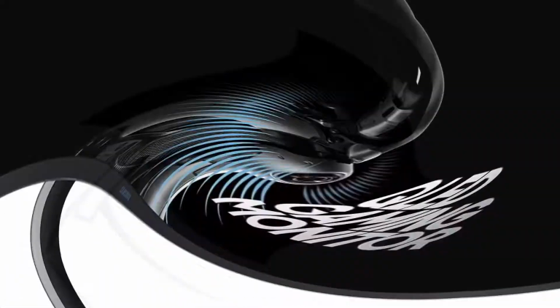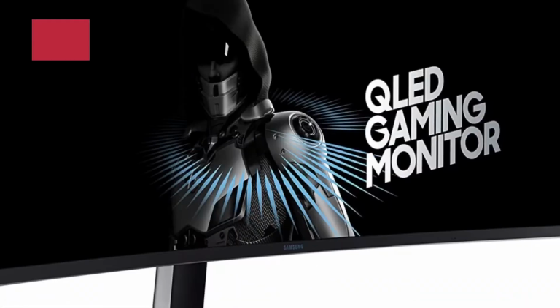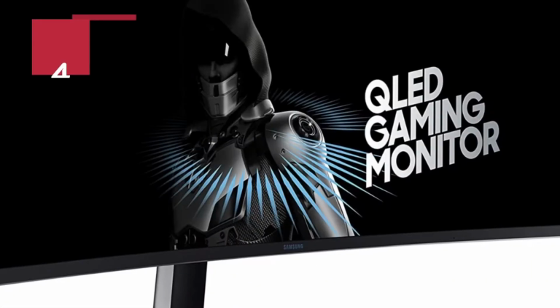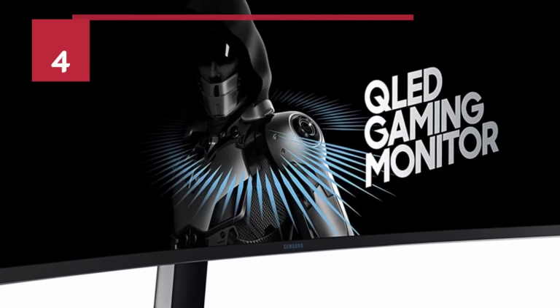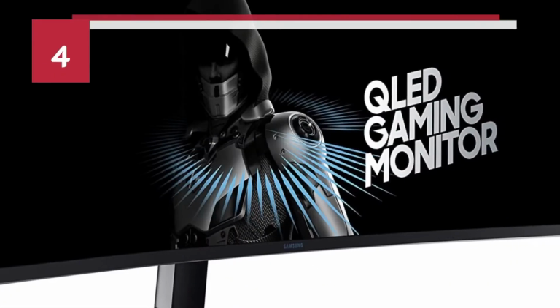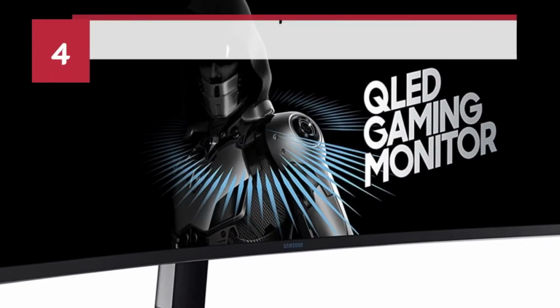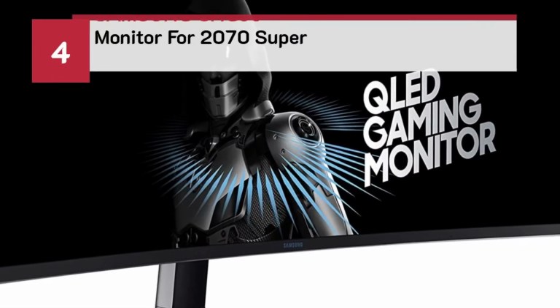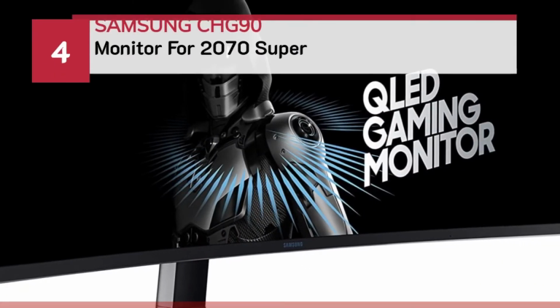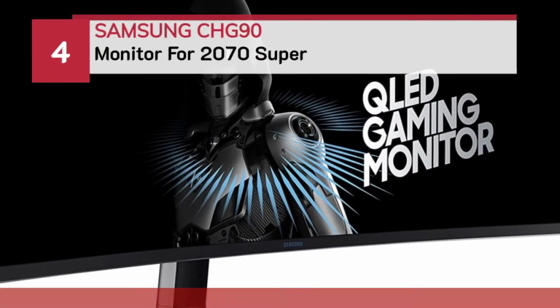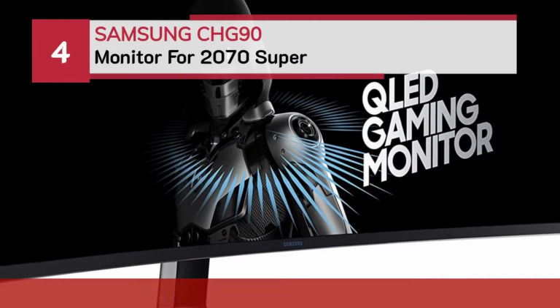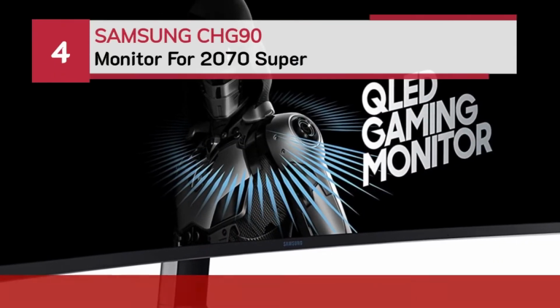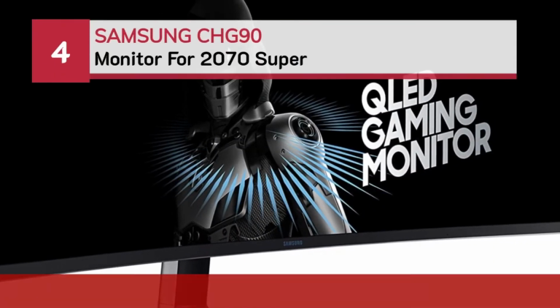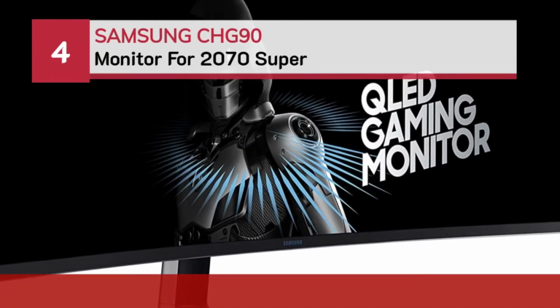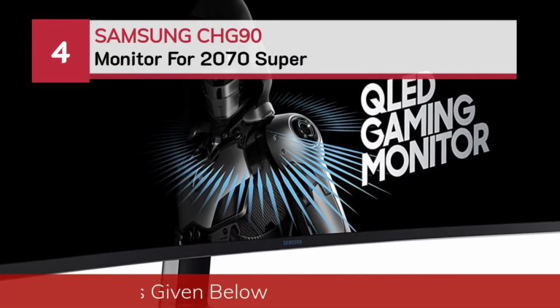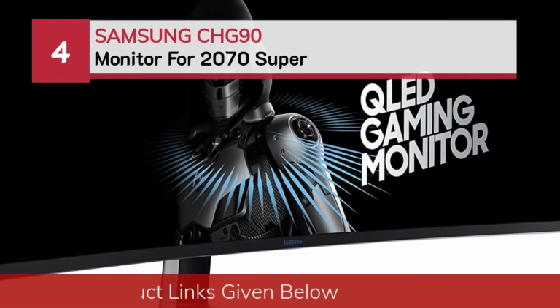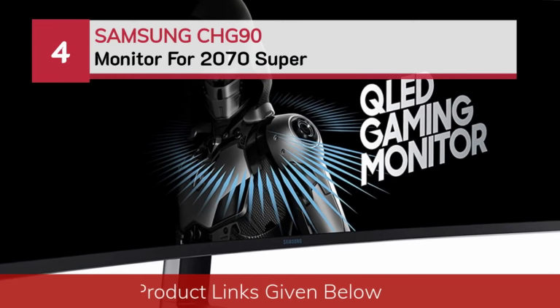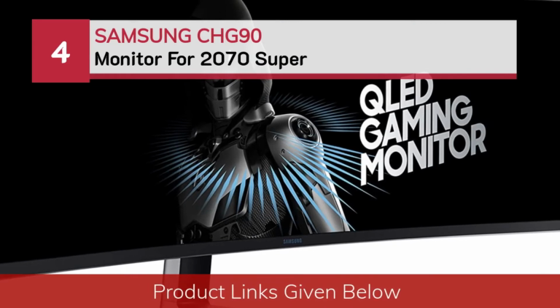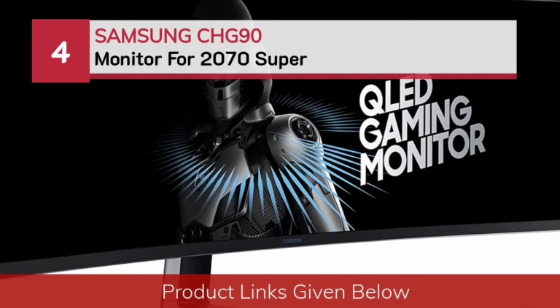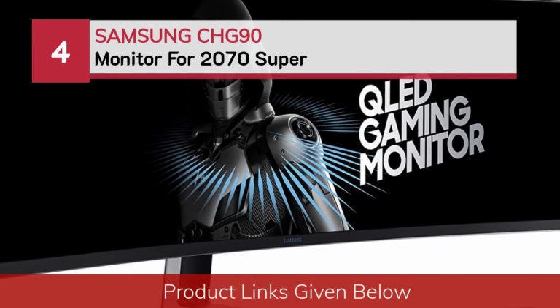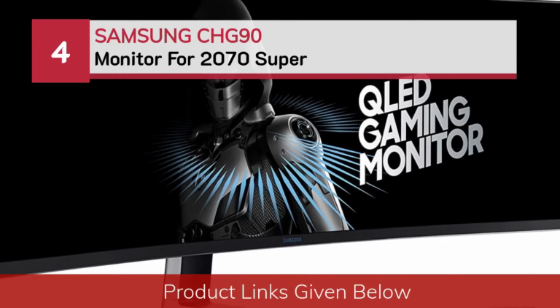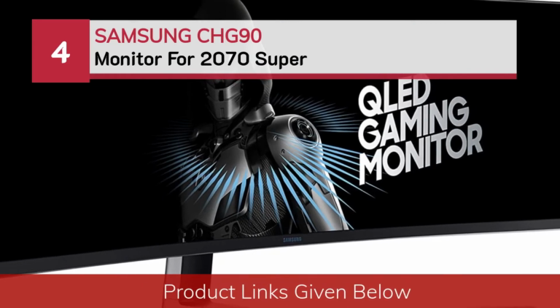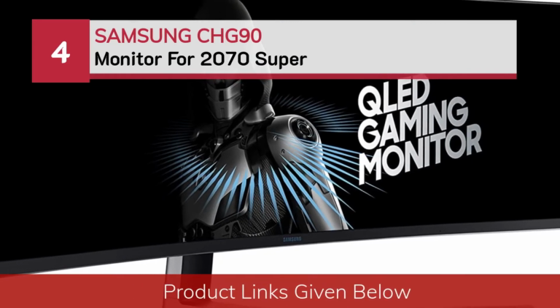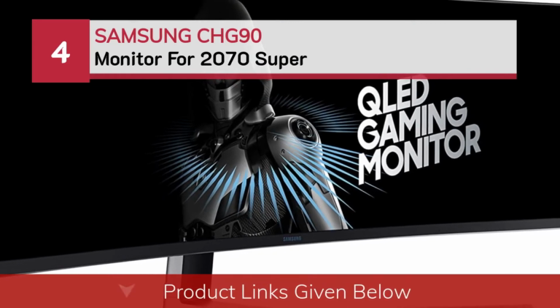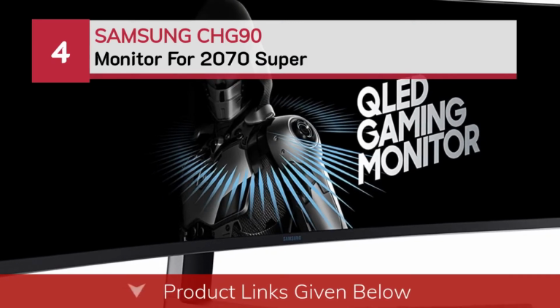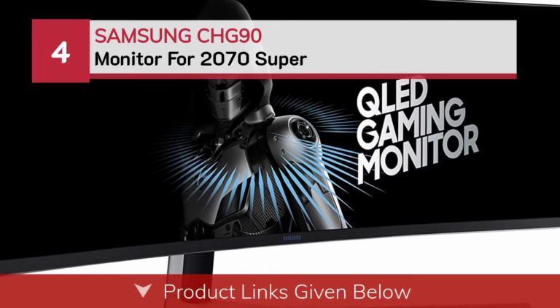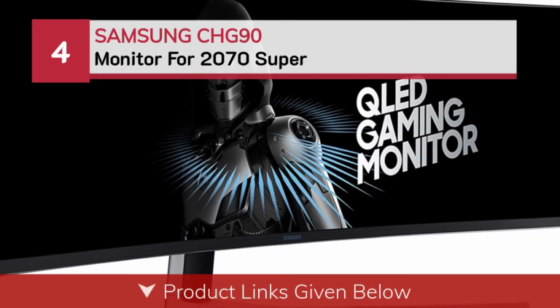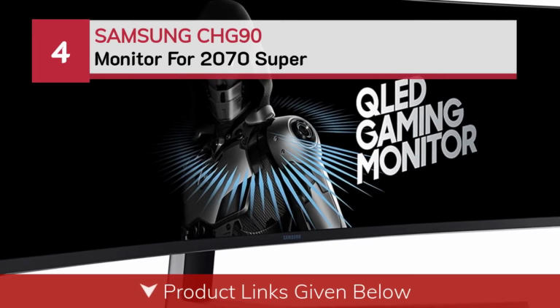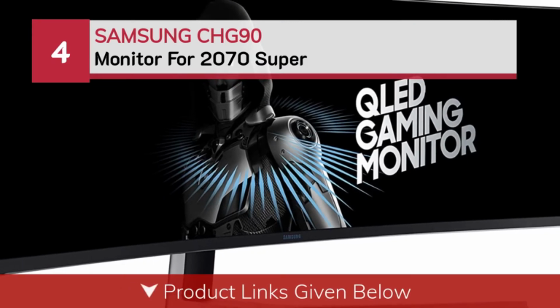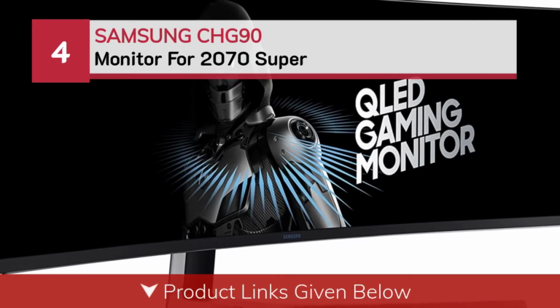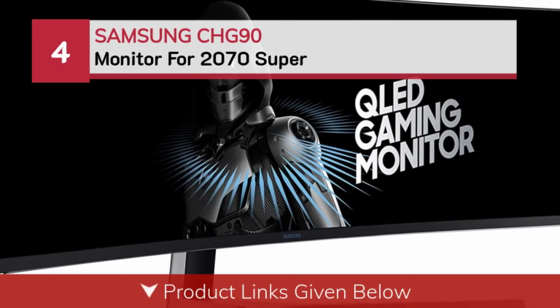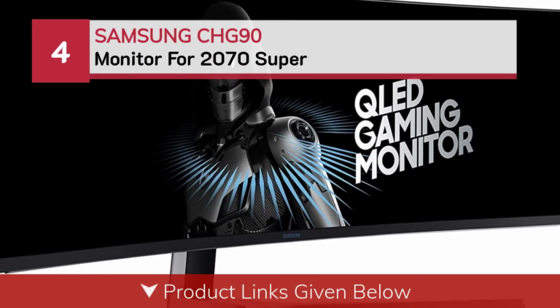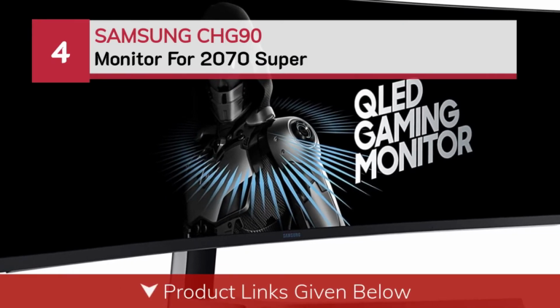Number 4: the Samsung CHG90 monitor for the 2070 Super.